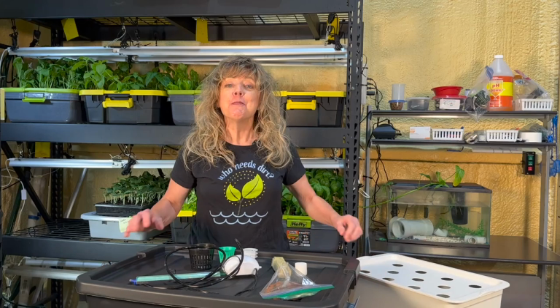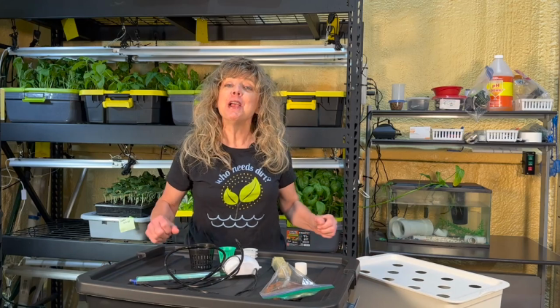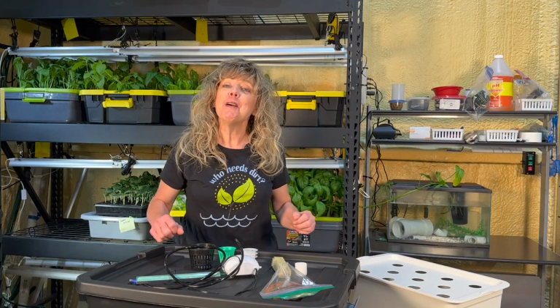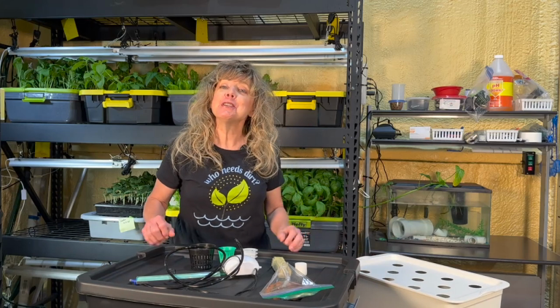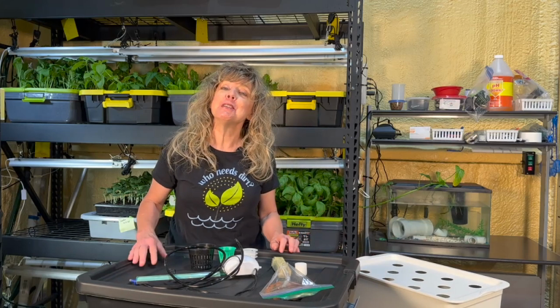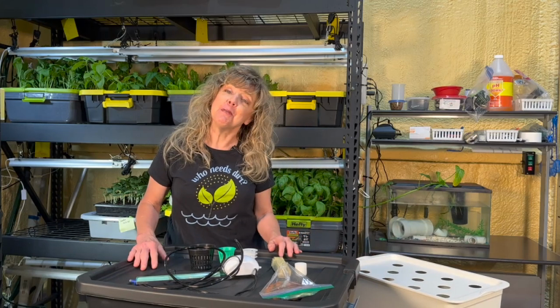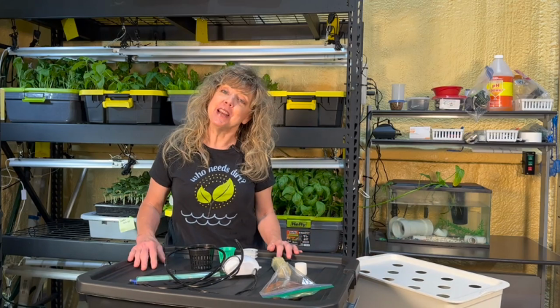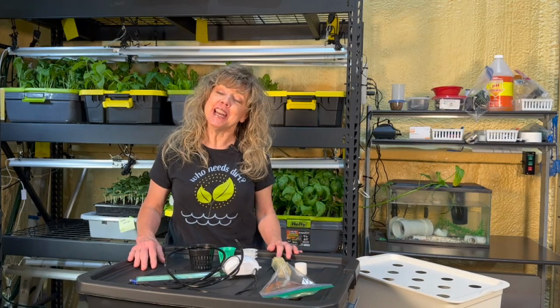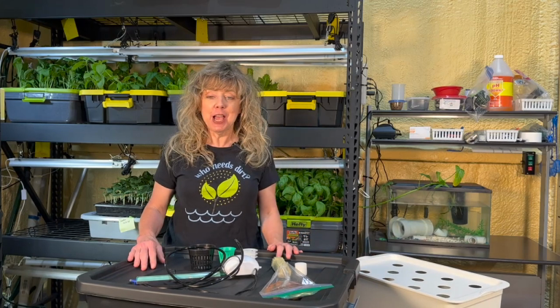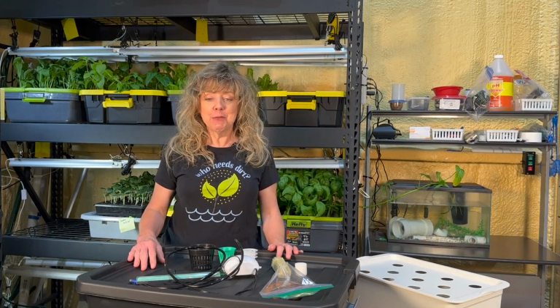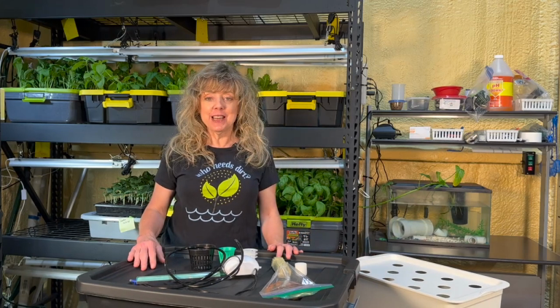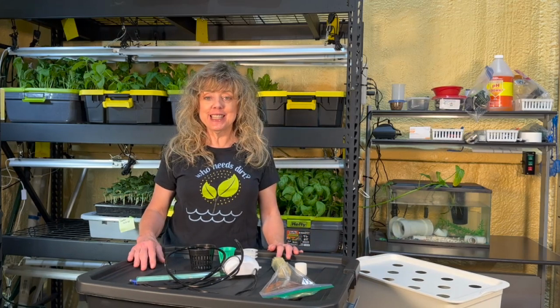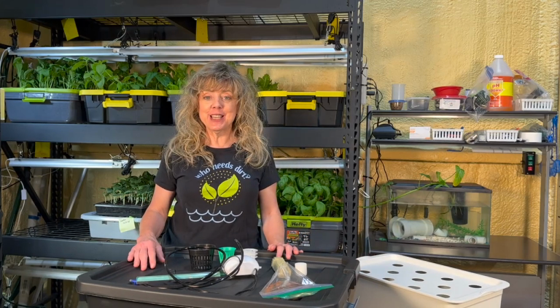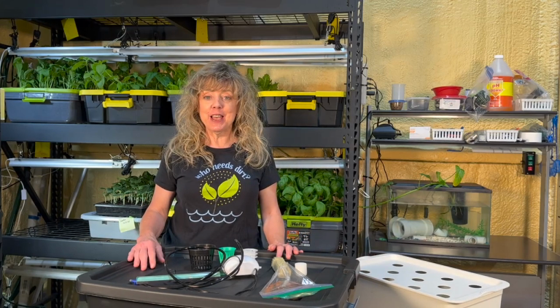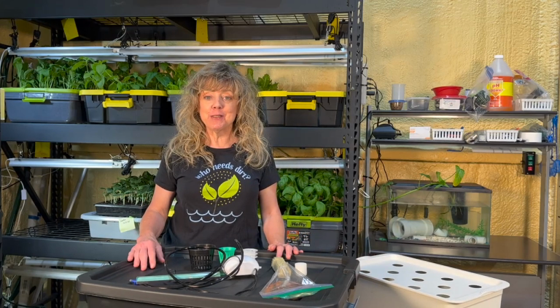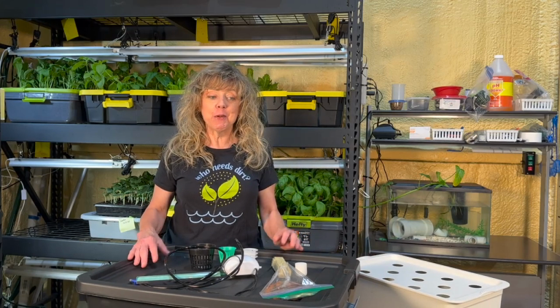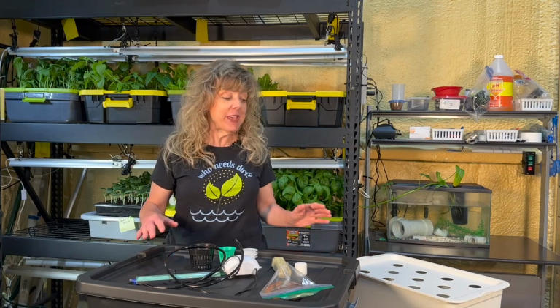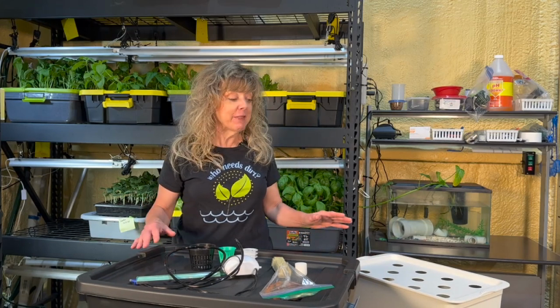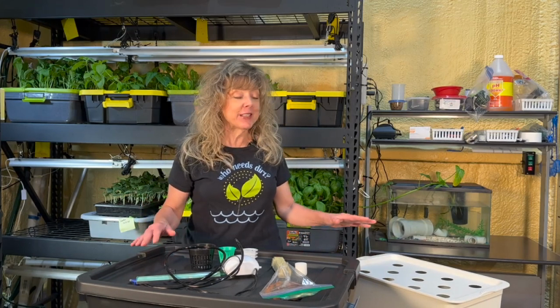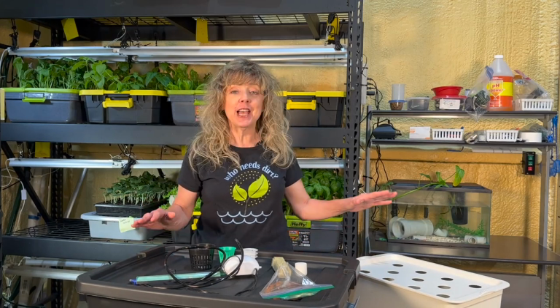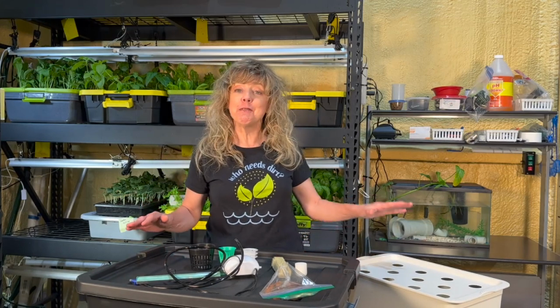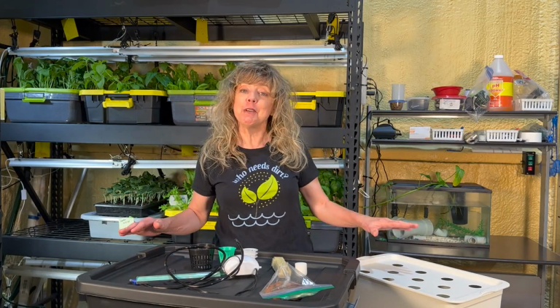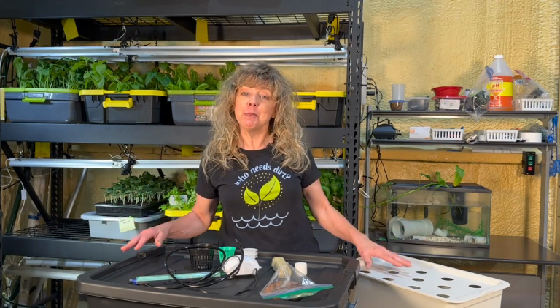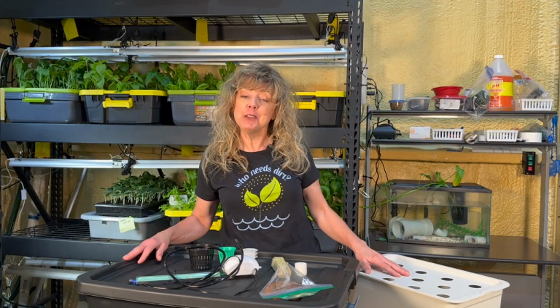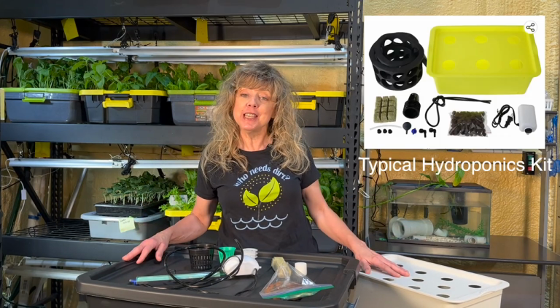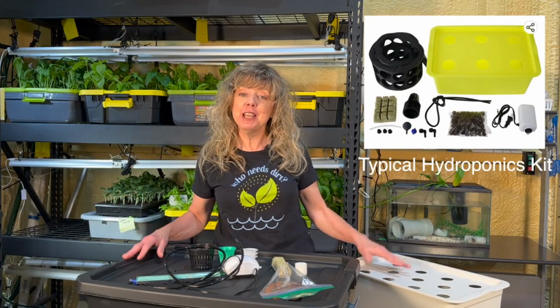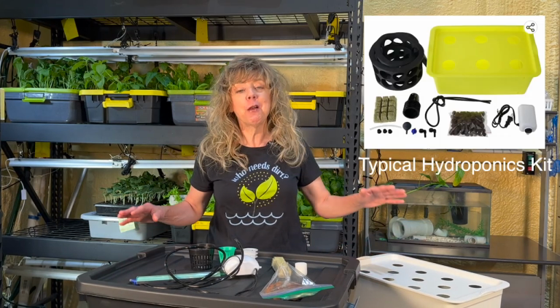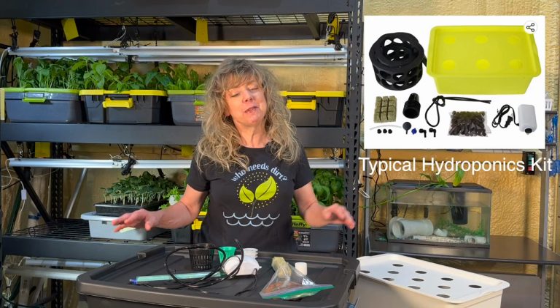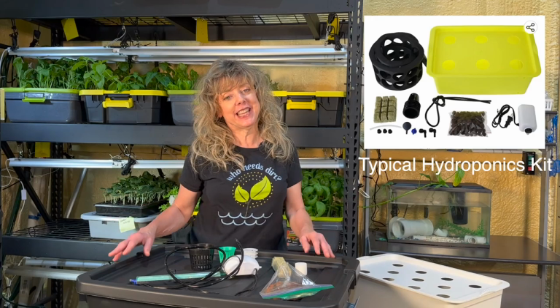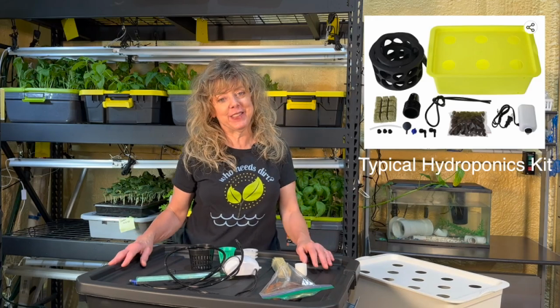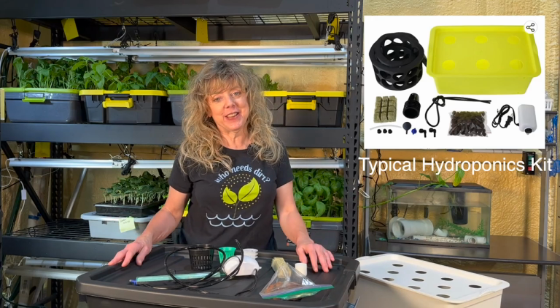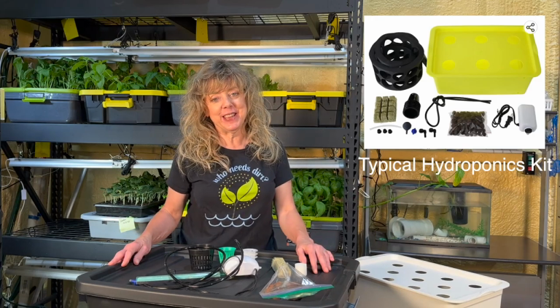We are at the point in hydroponics in the classroom where we have to decide if we want to purchase a kit or put together a kit.